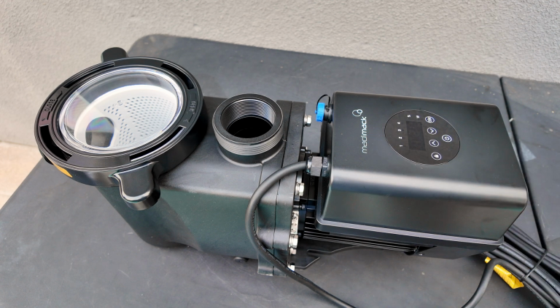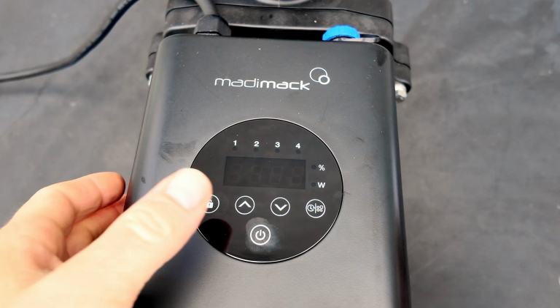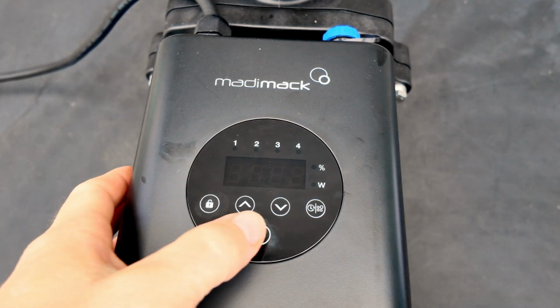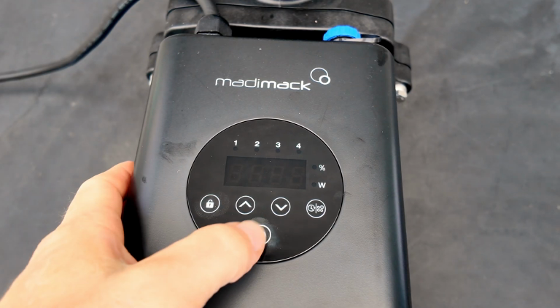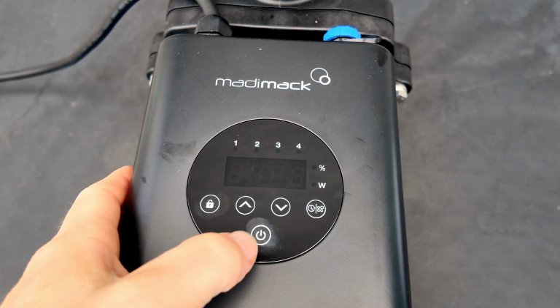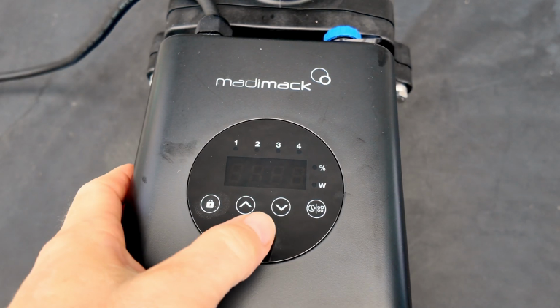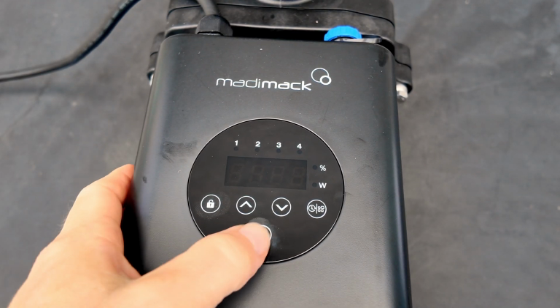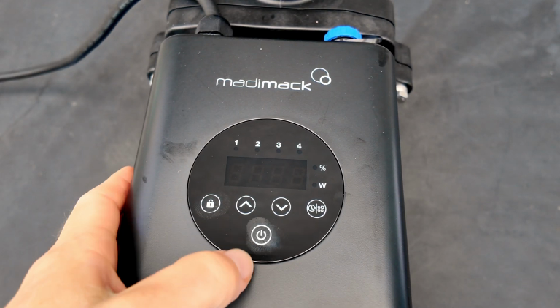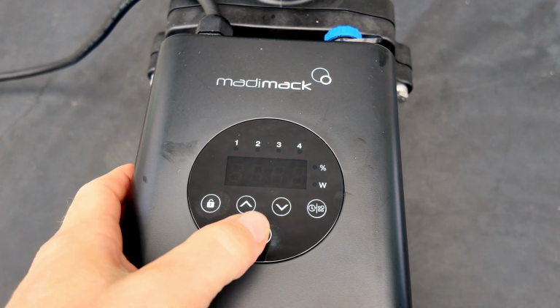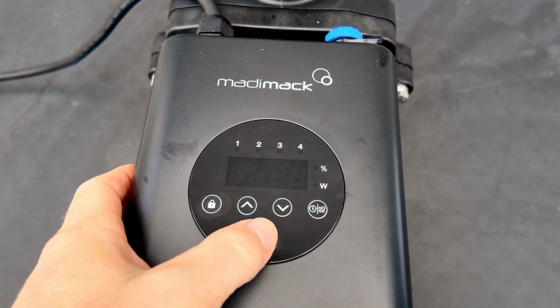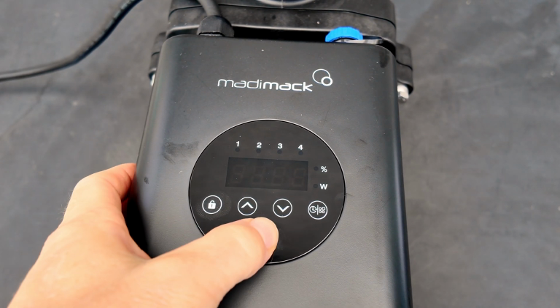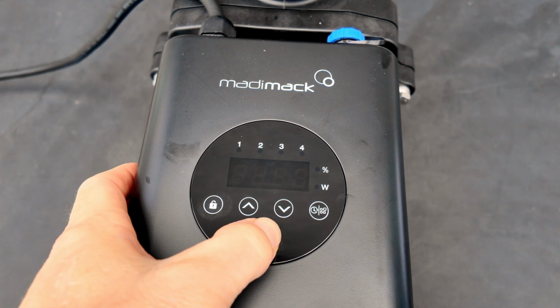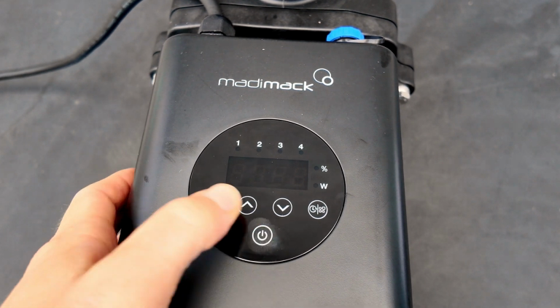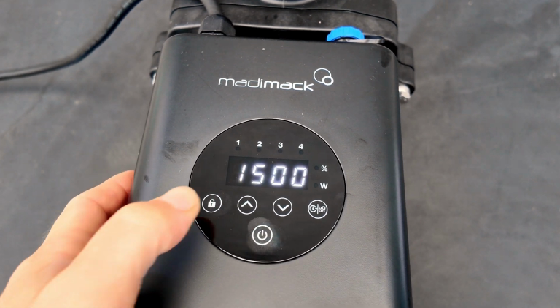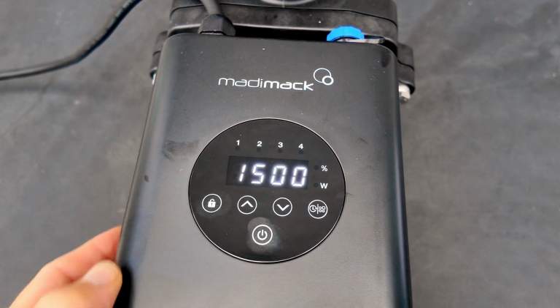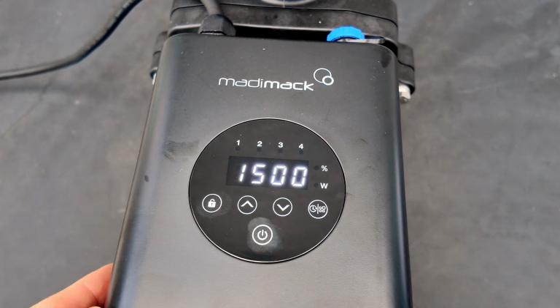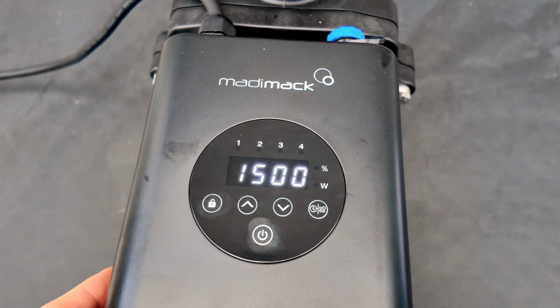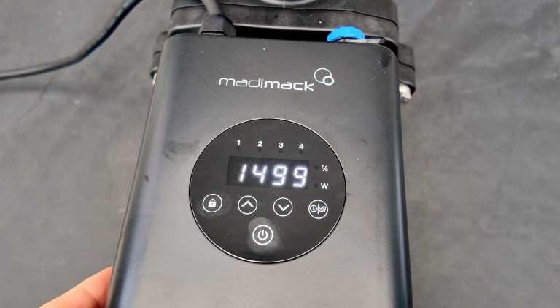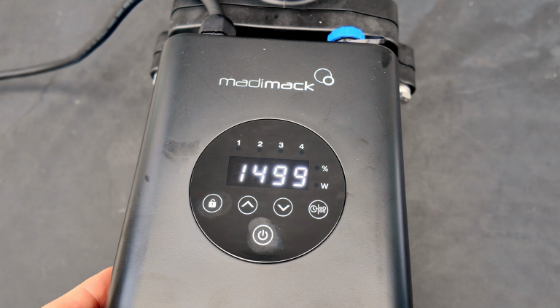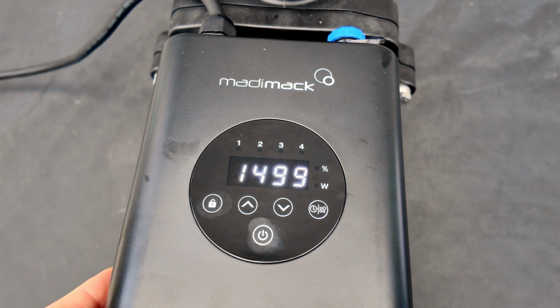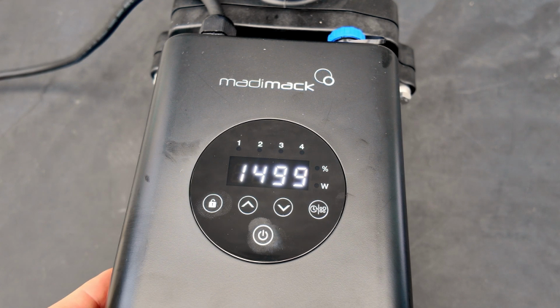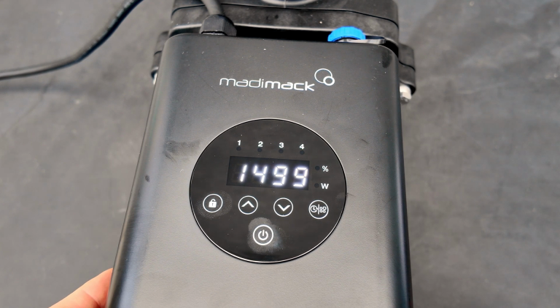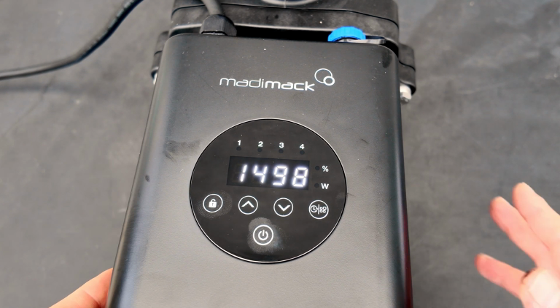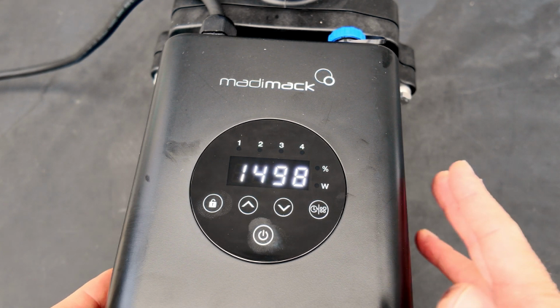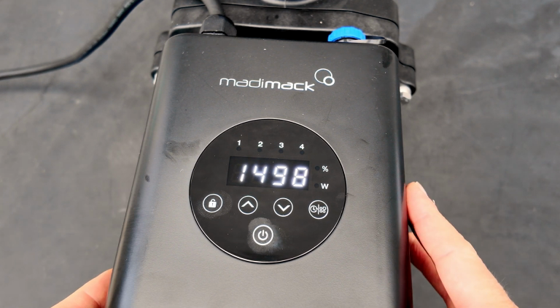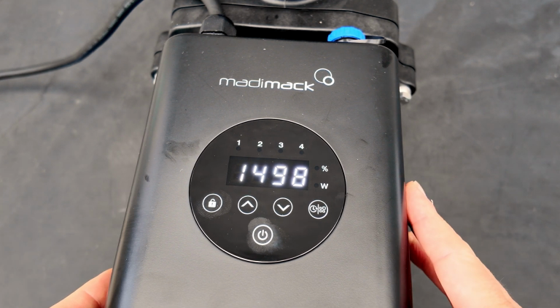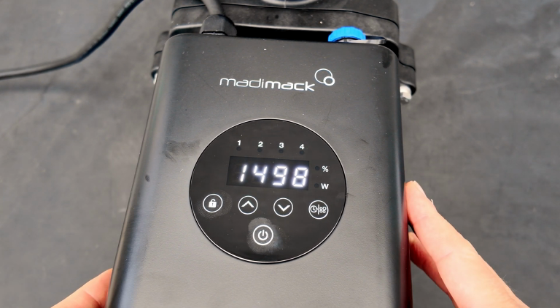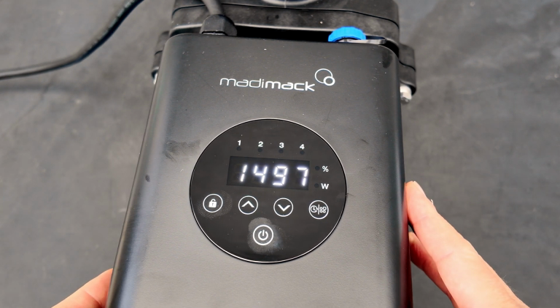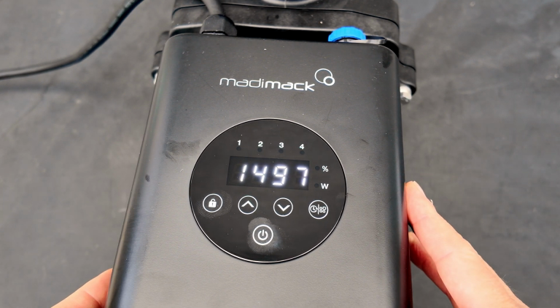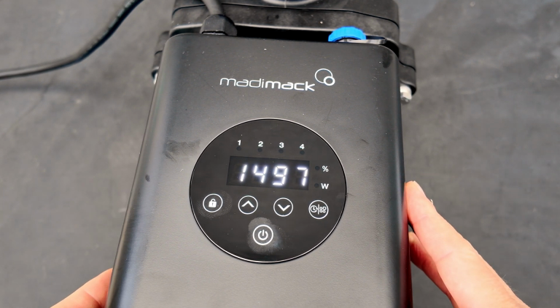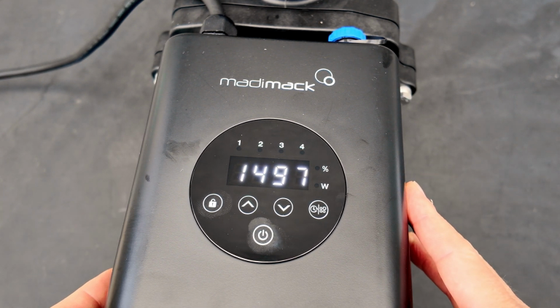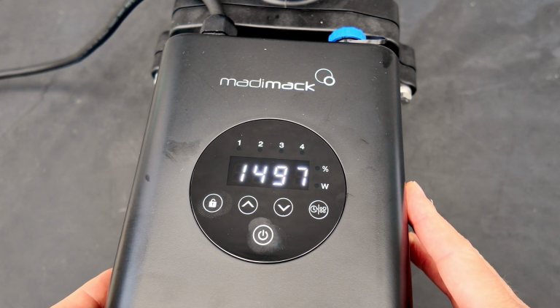Here's the power button on the back of the pump. It'll go into self-priming mode when you turn it on.